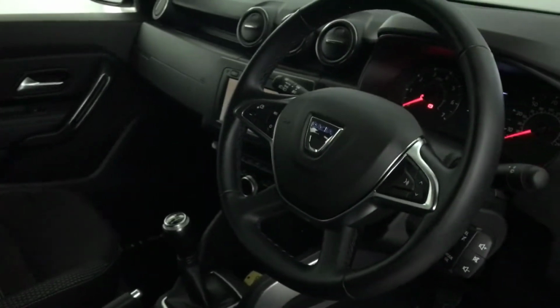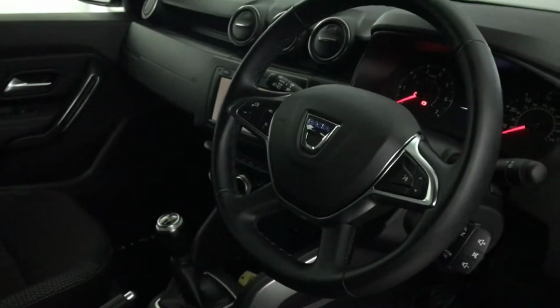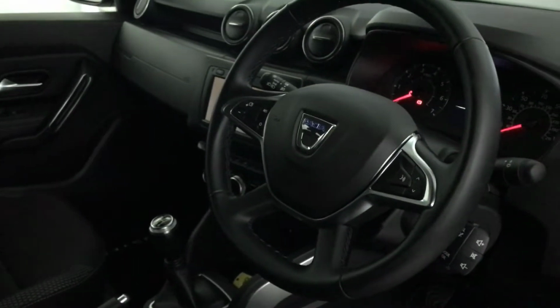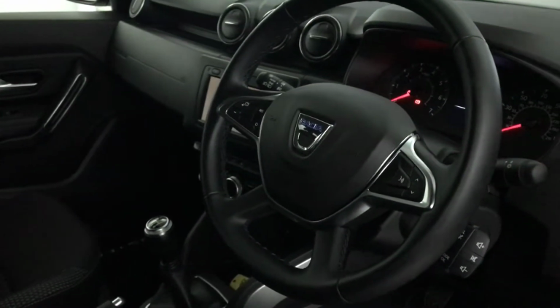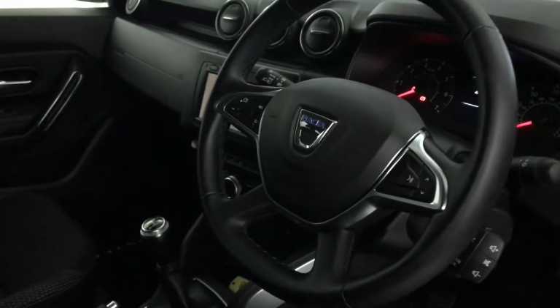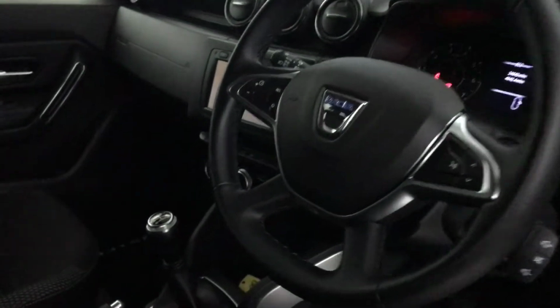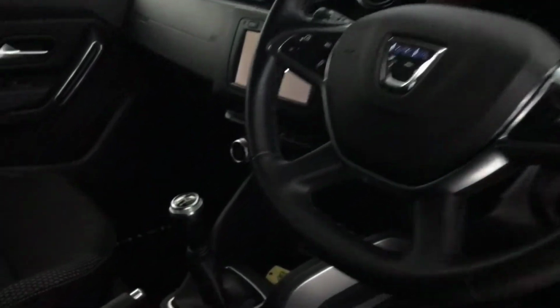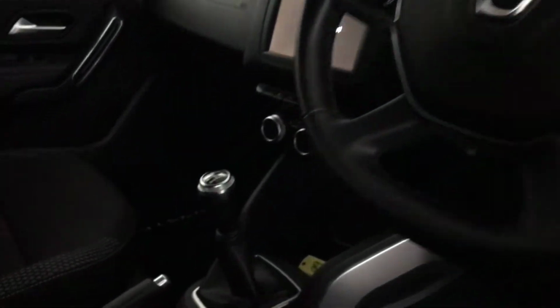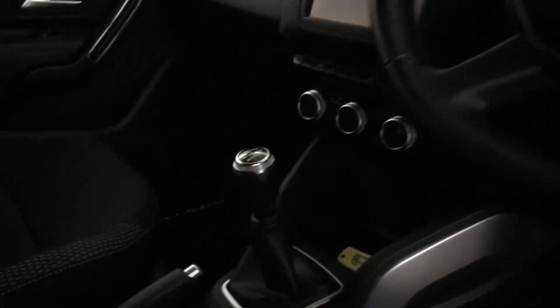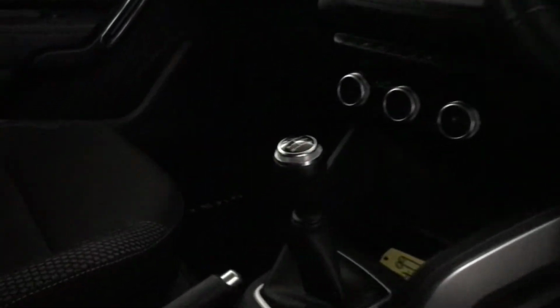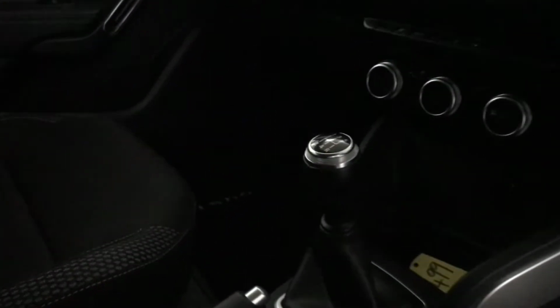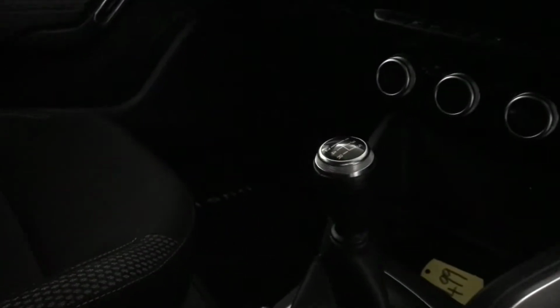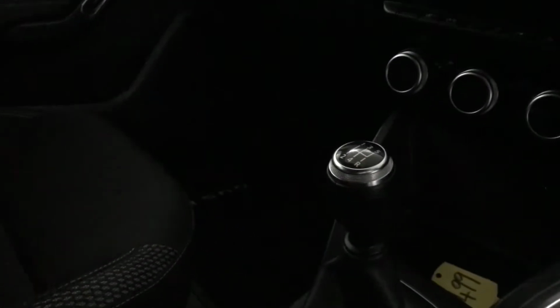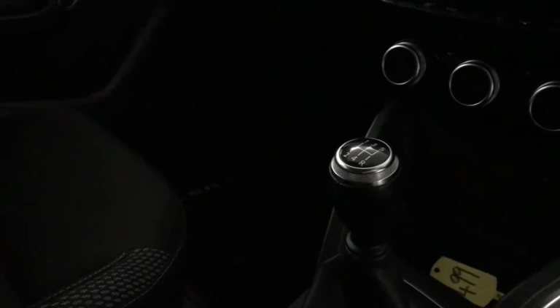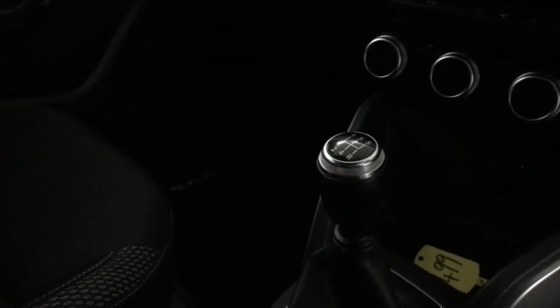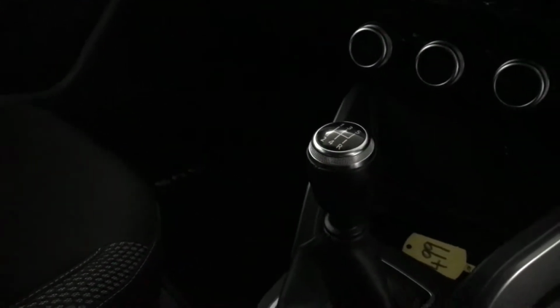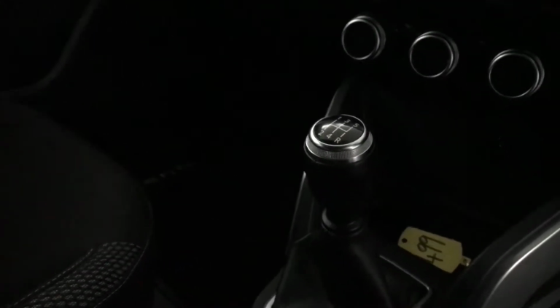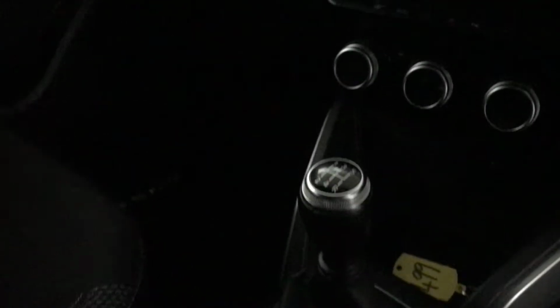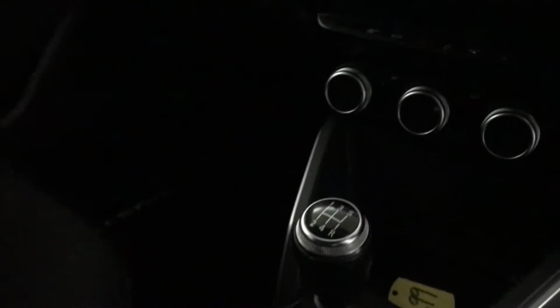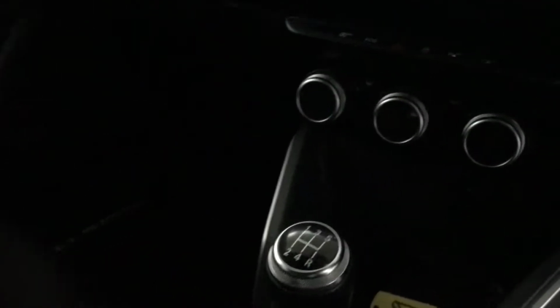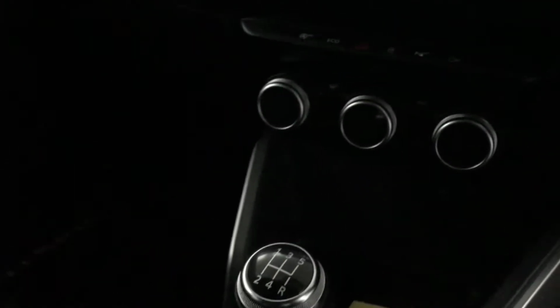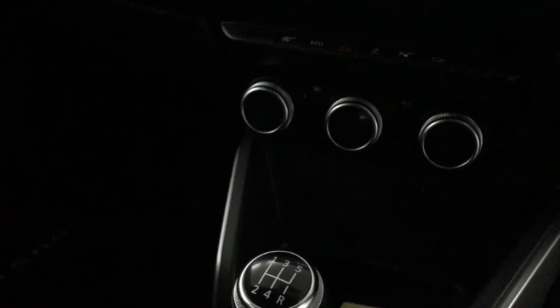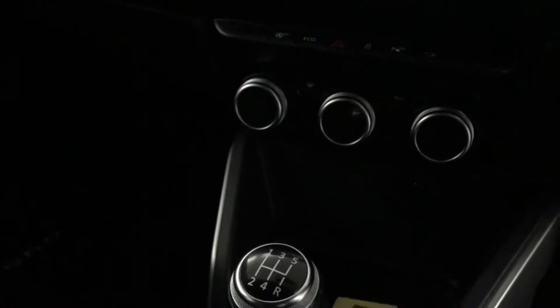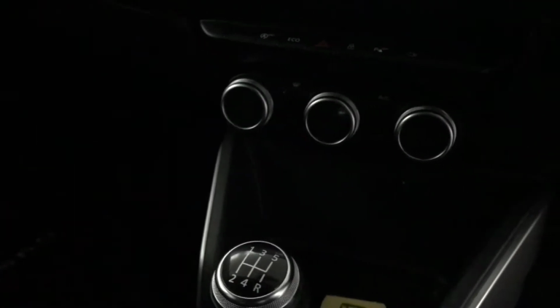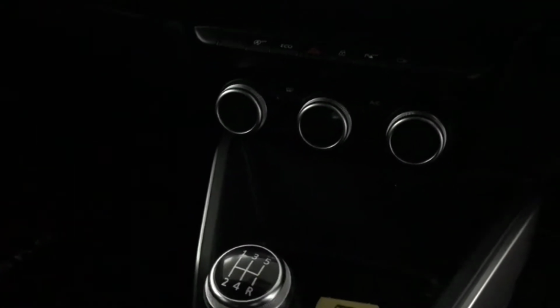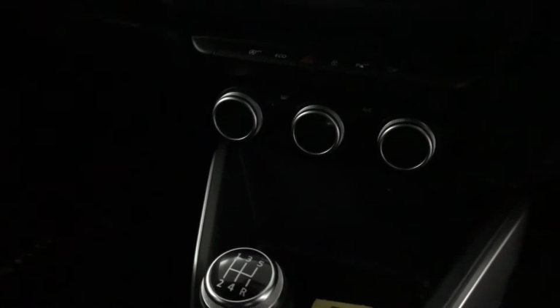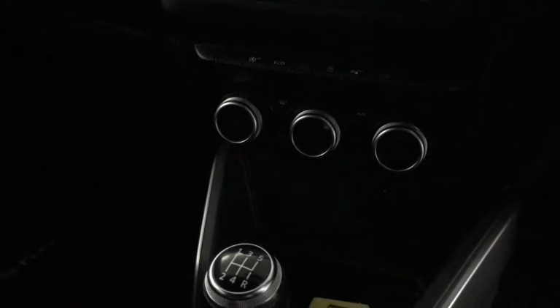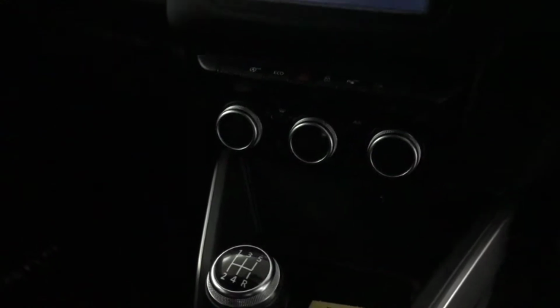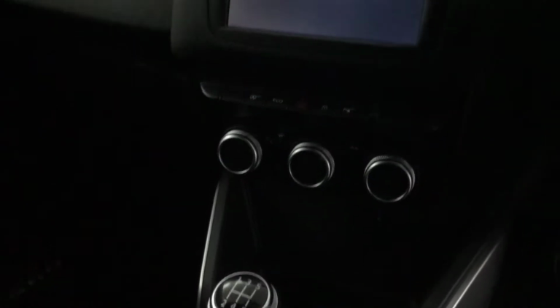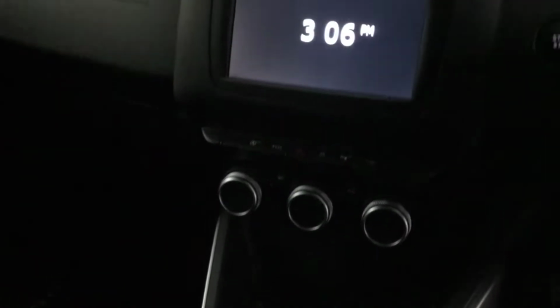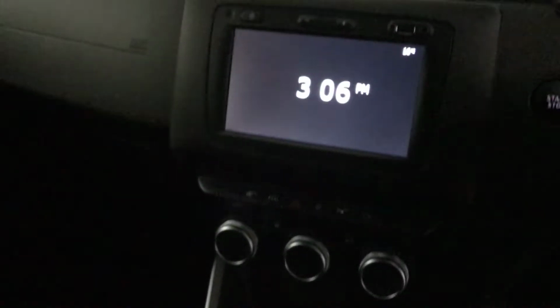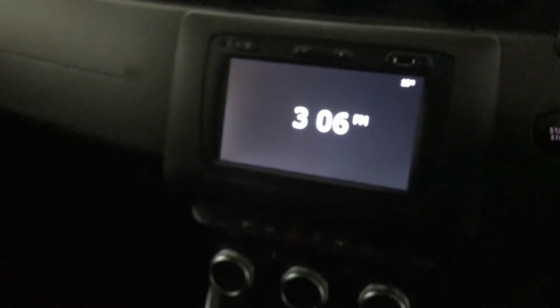There's a multifunctional steering wheel. It's a five-speed manual. You've got your climate control and air conditioning.